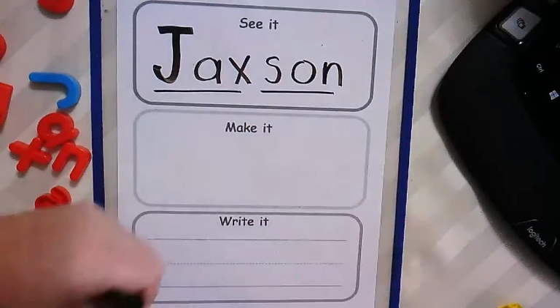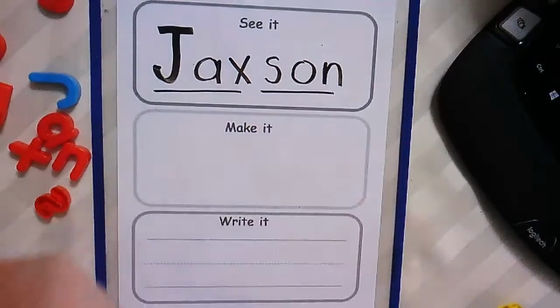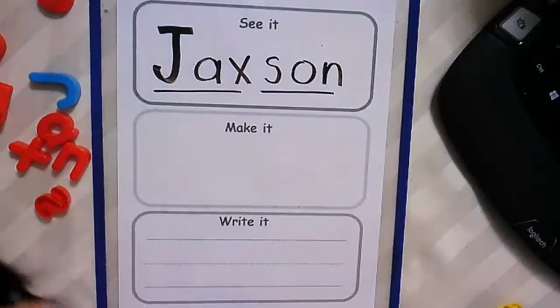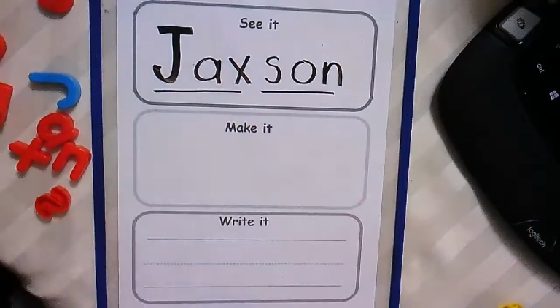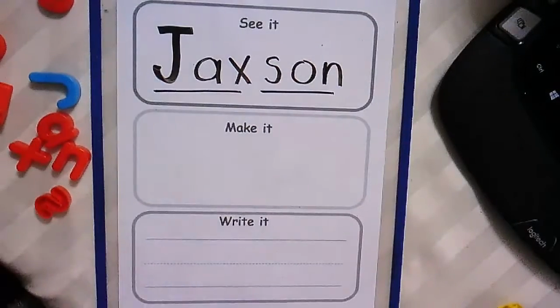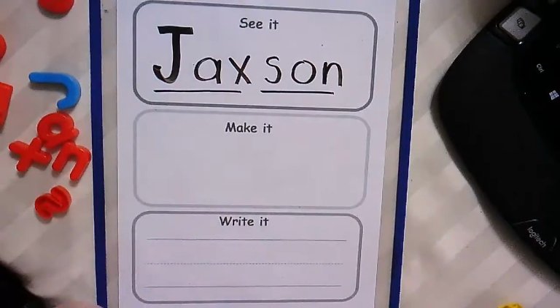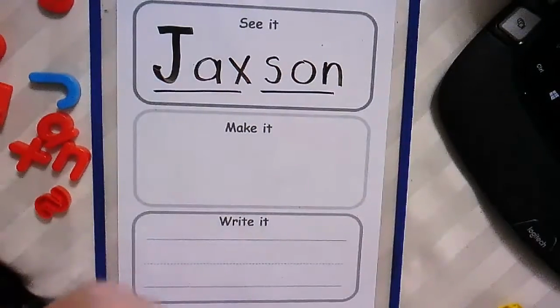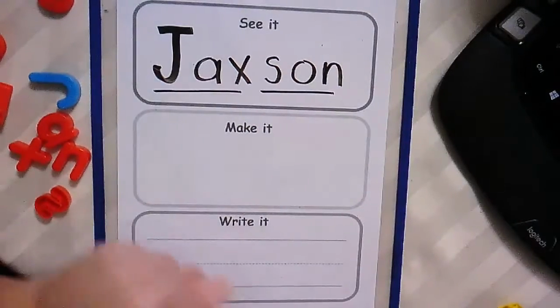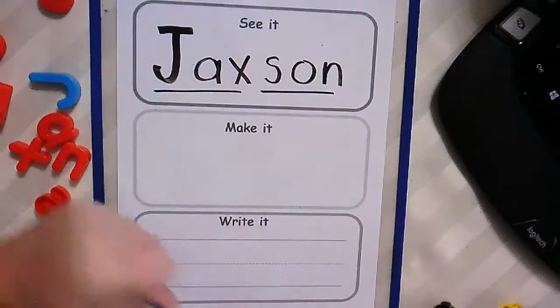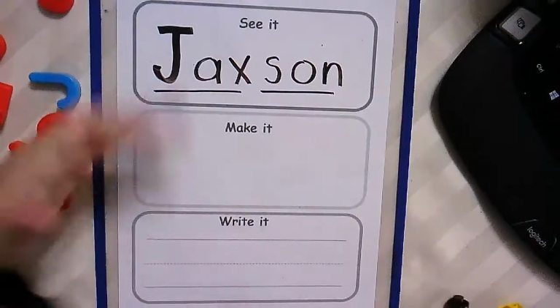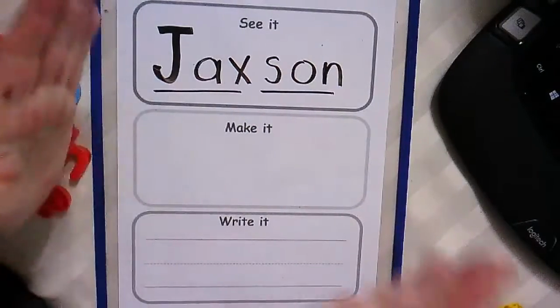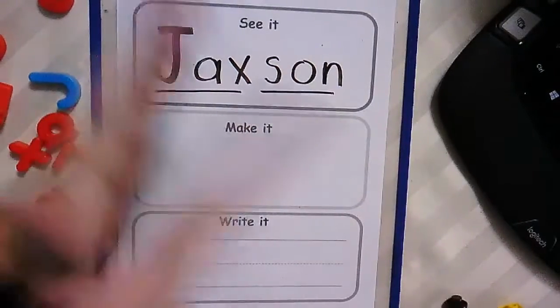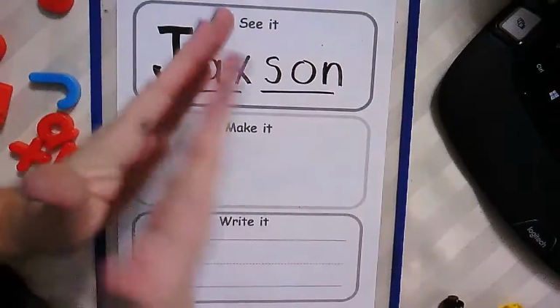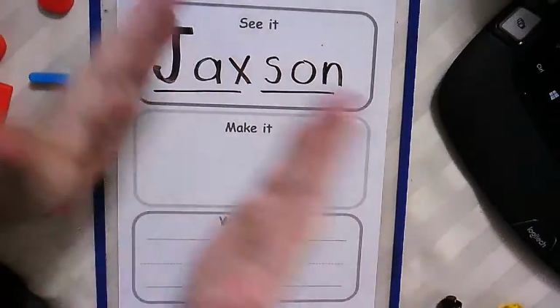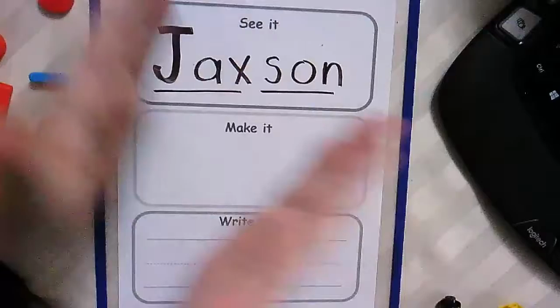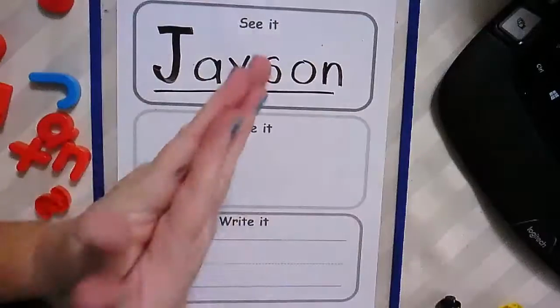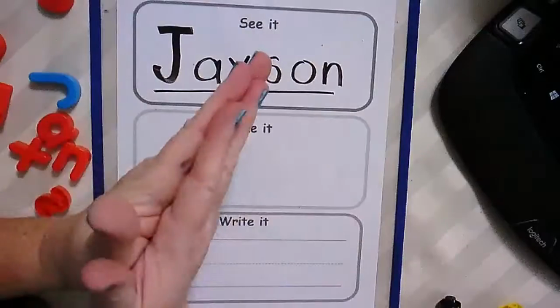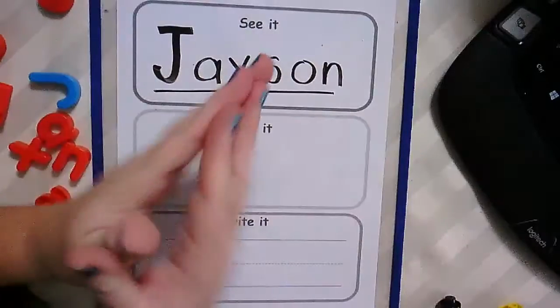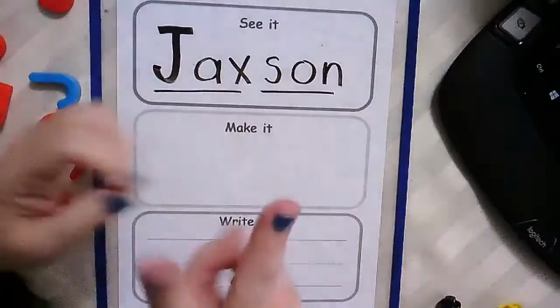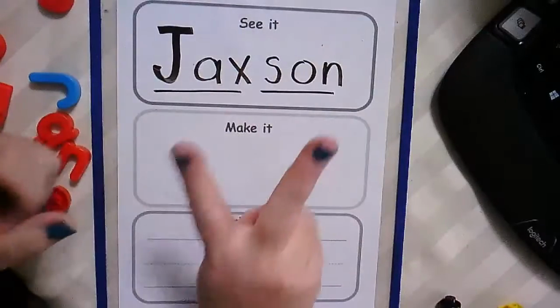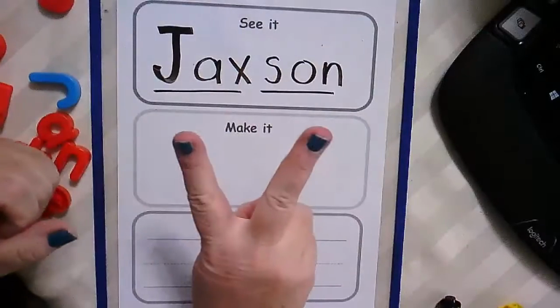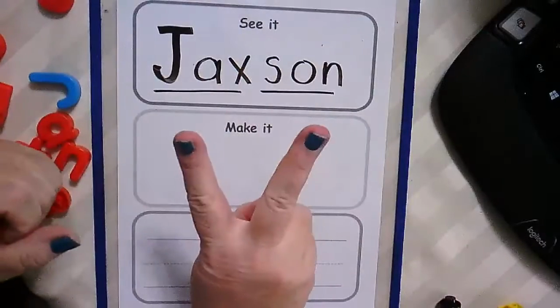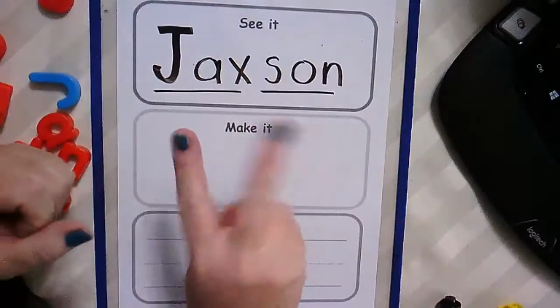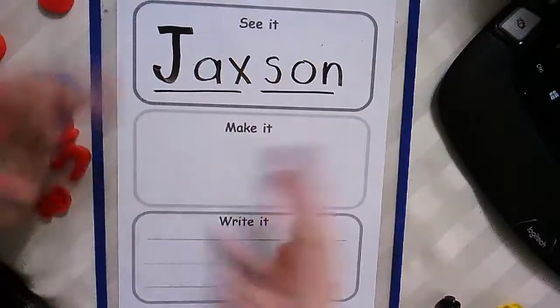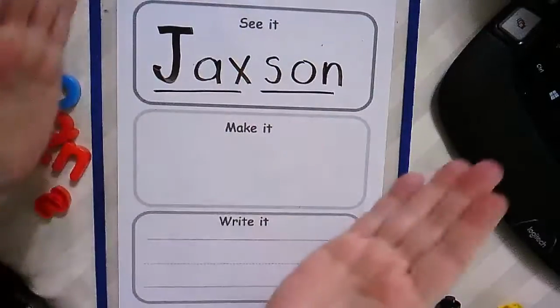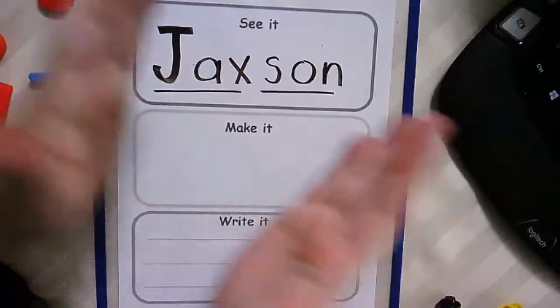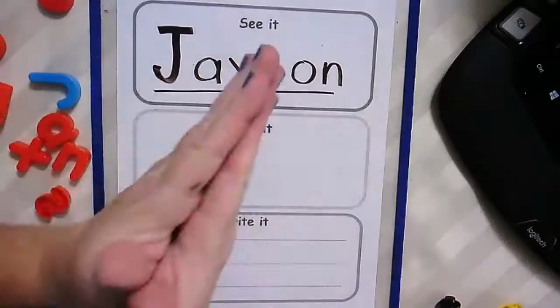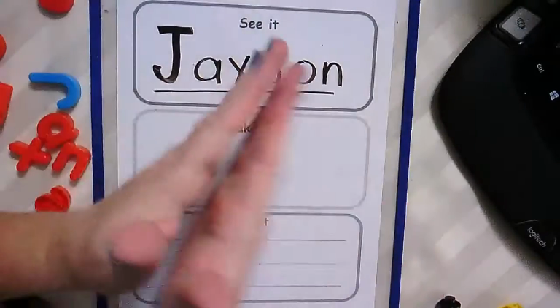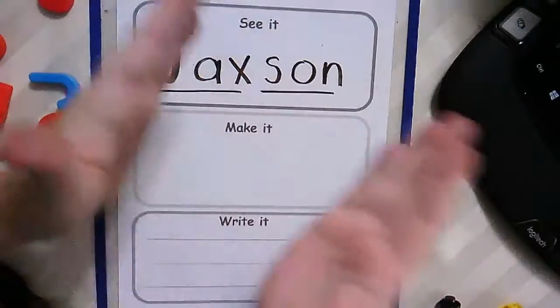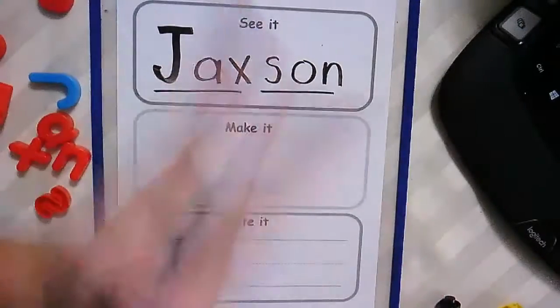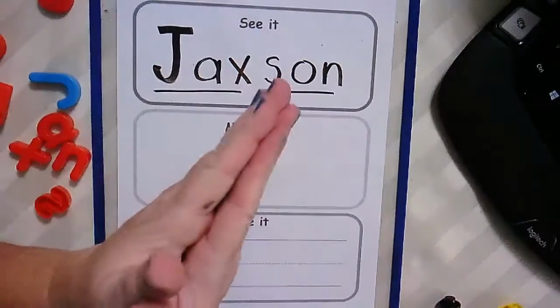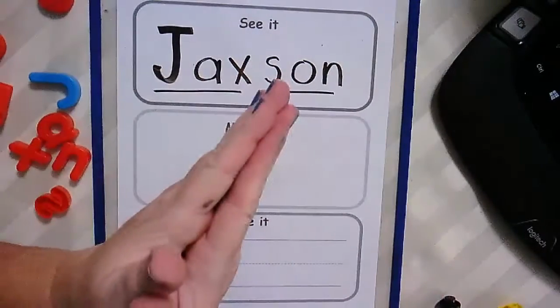You have two syllables in your name. Jackson. Two claps. Jackson, Jackson.